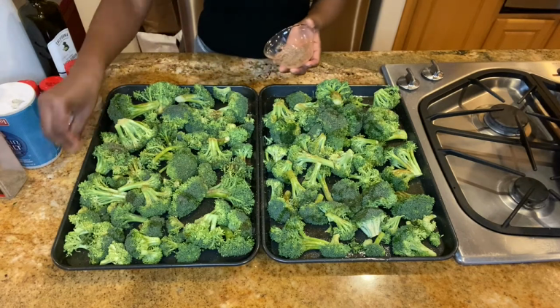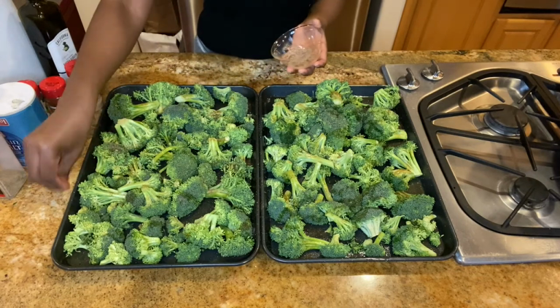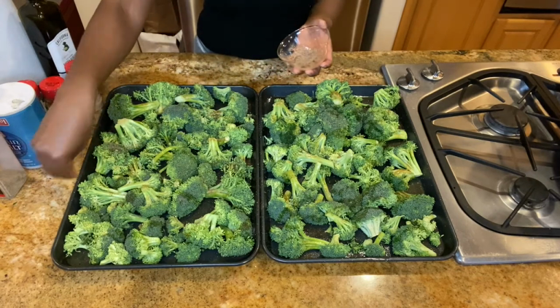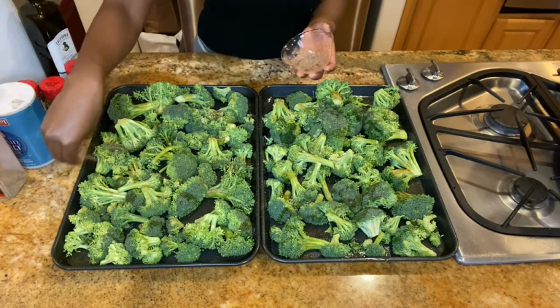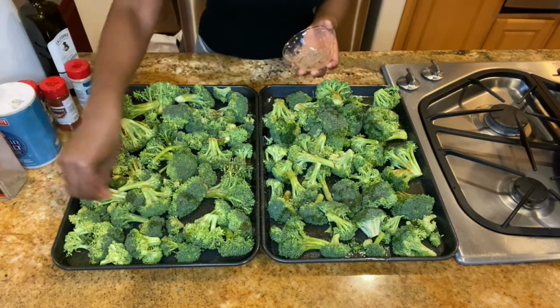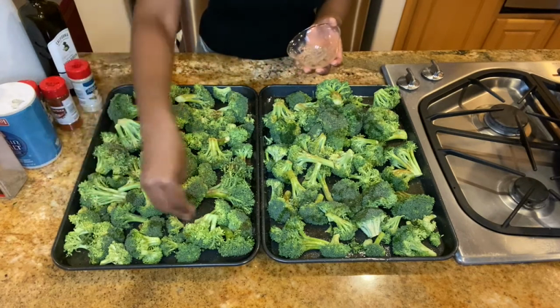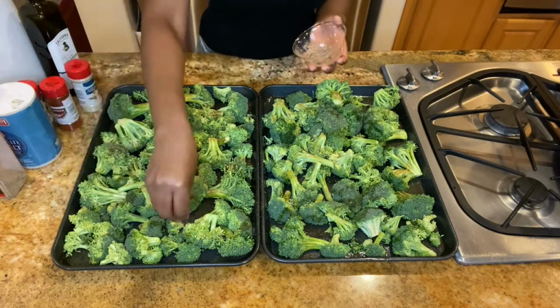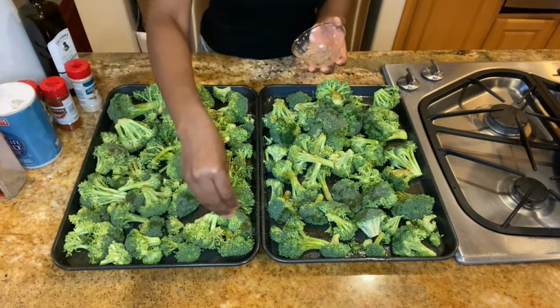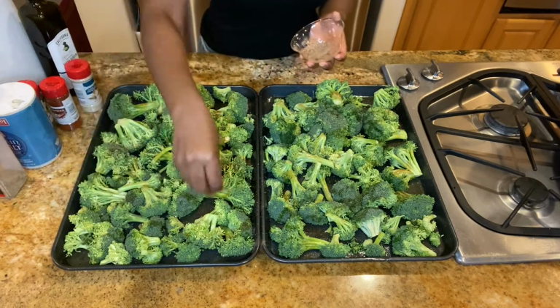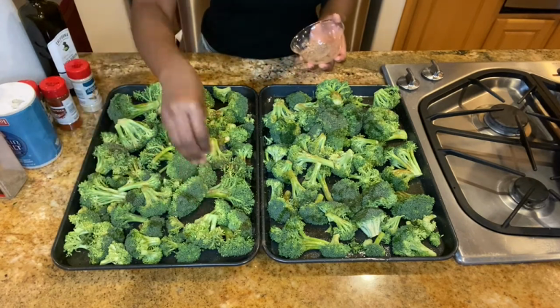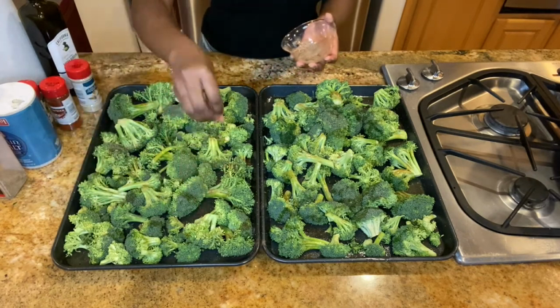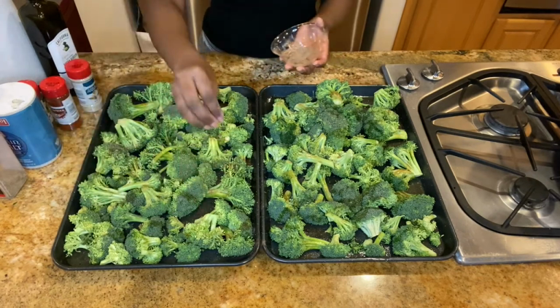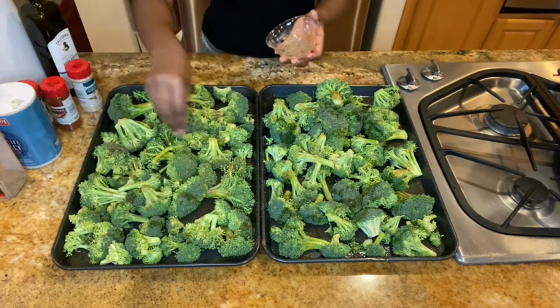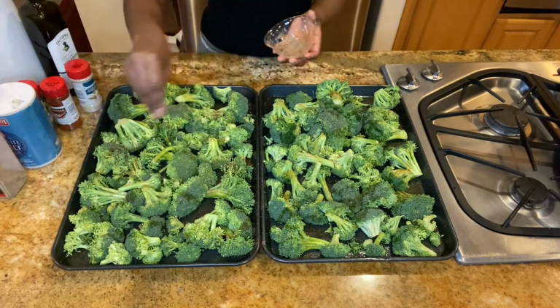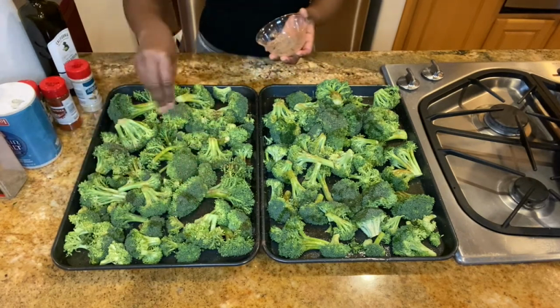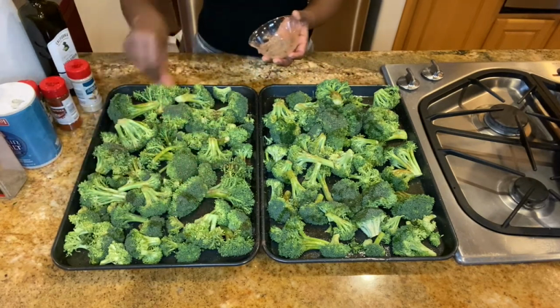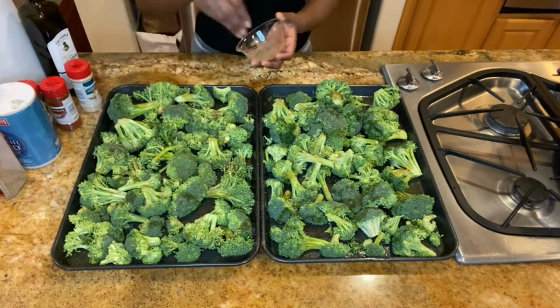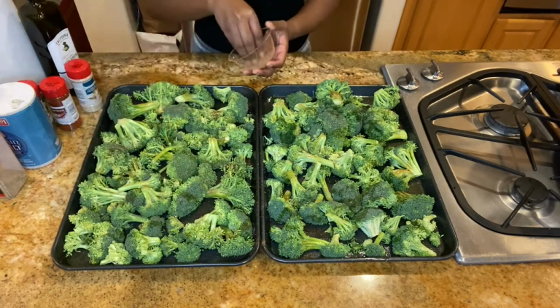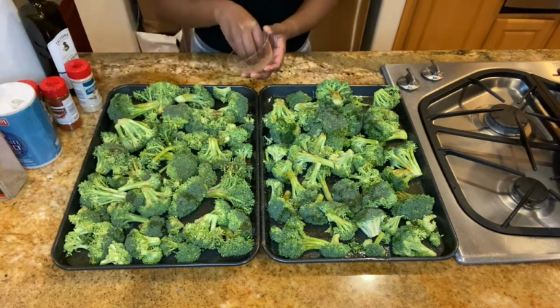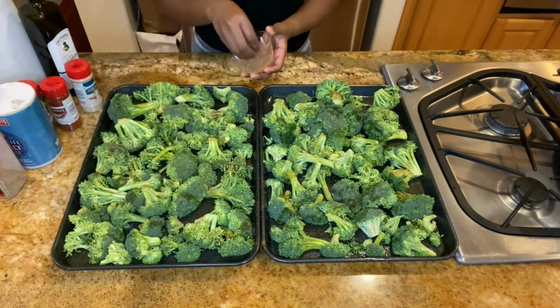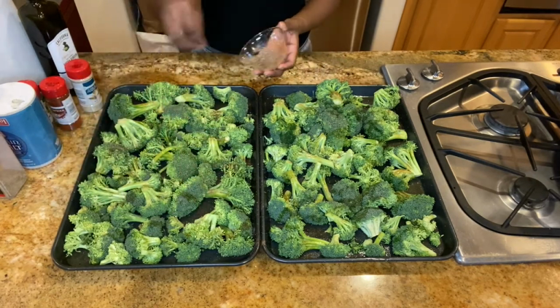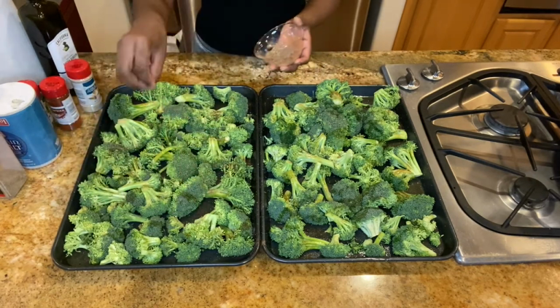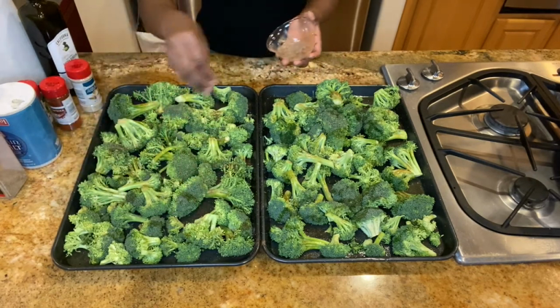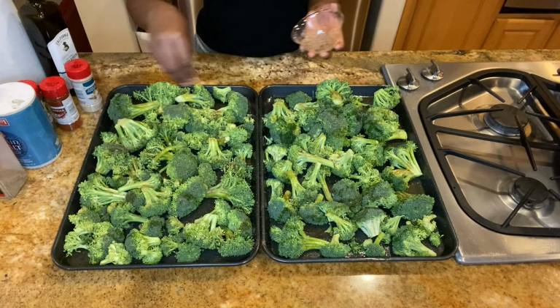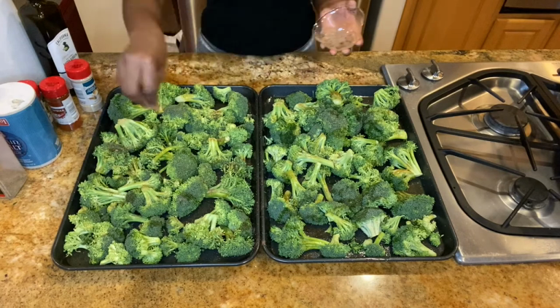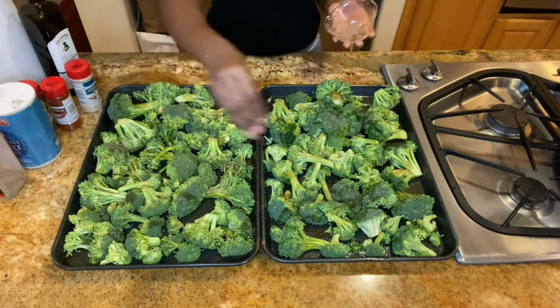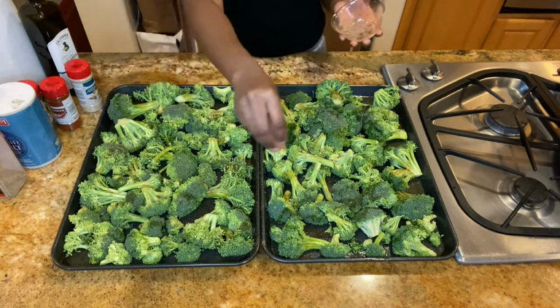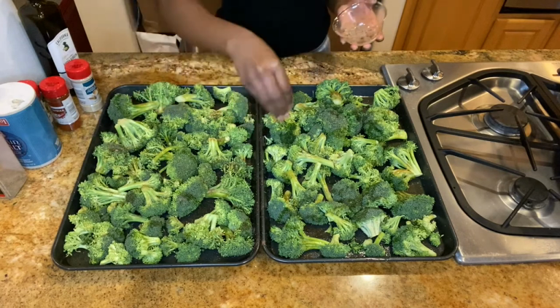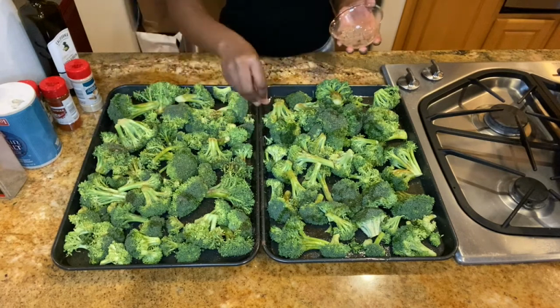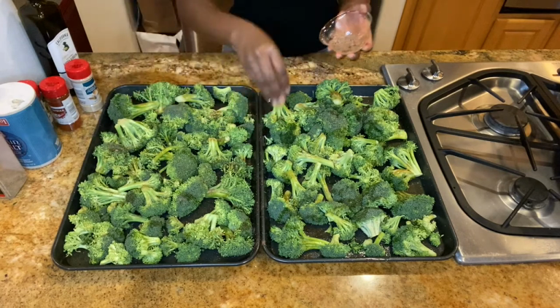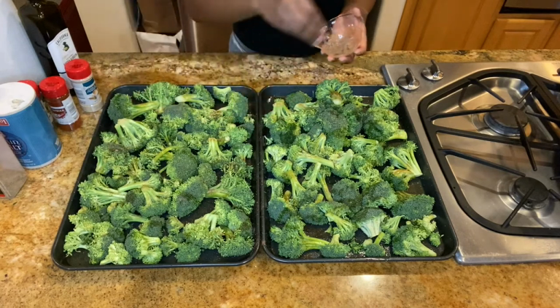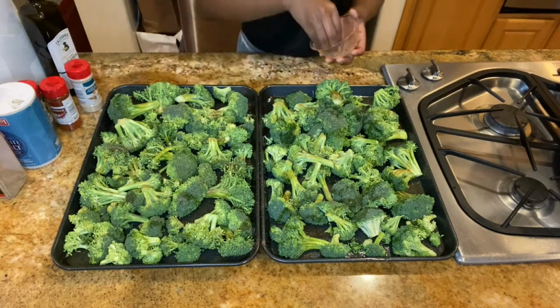Add your broccoli to the oven and cook it for 15 to 20 minutes.